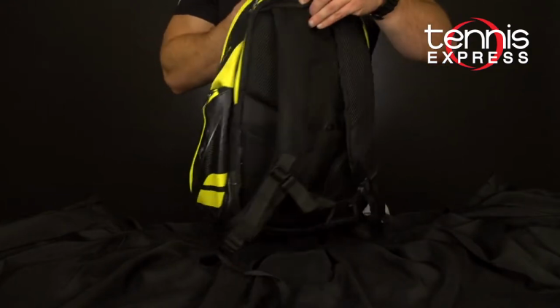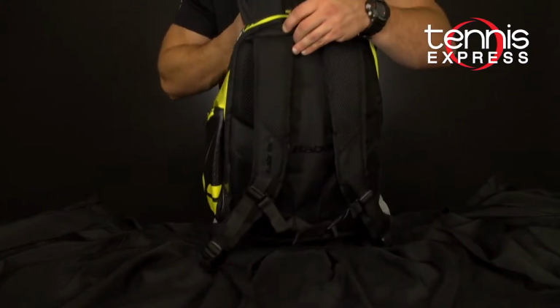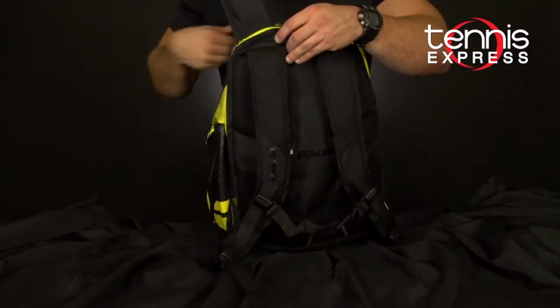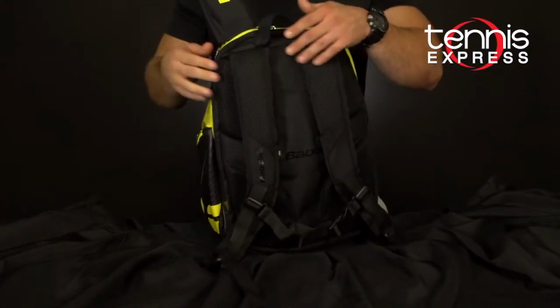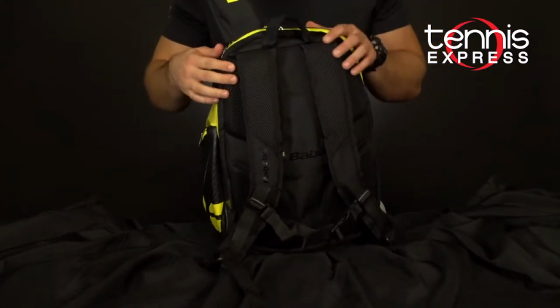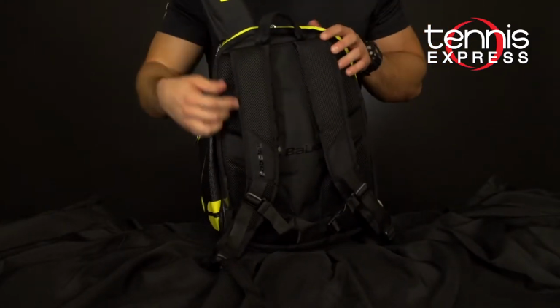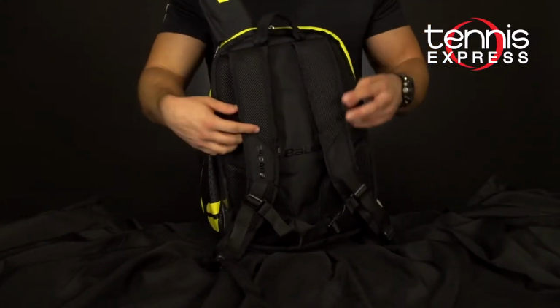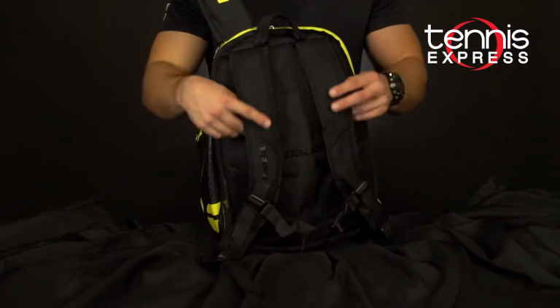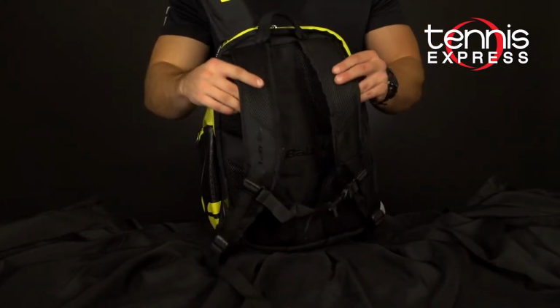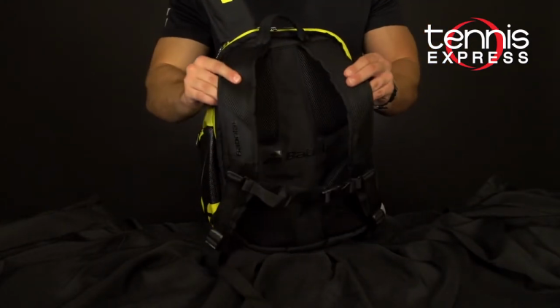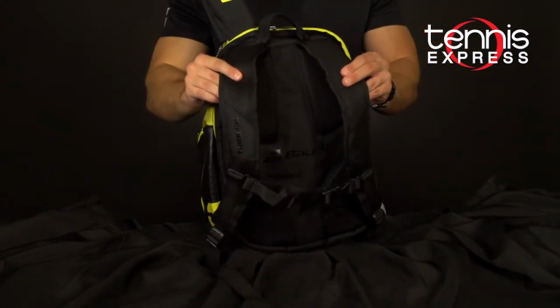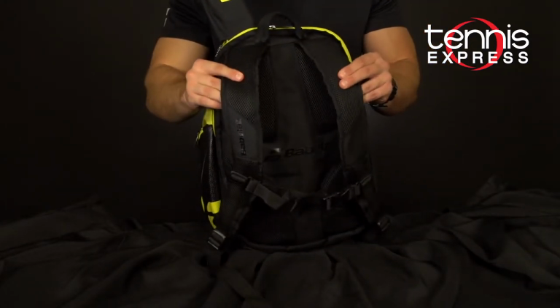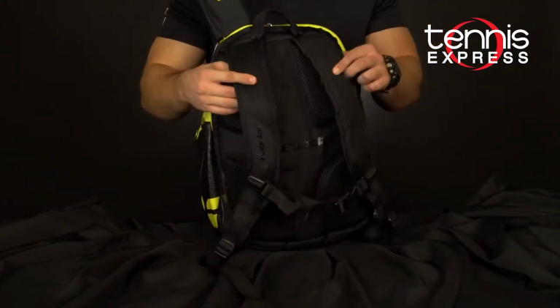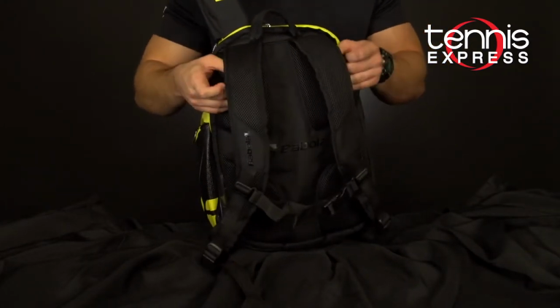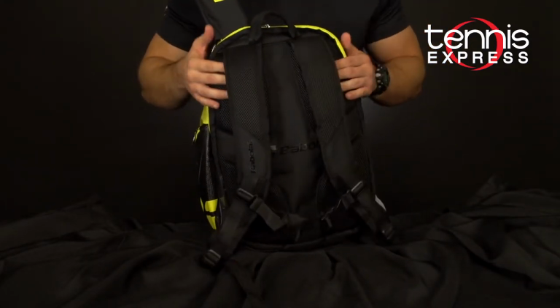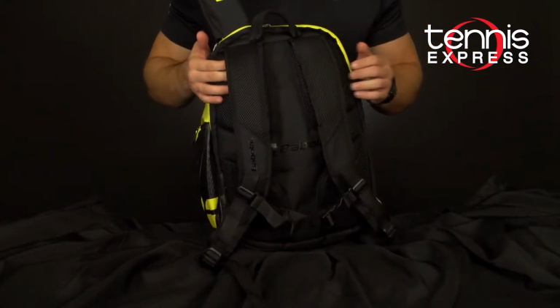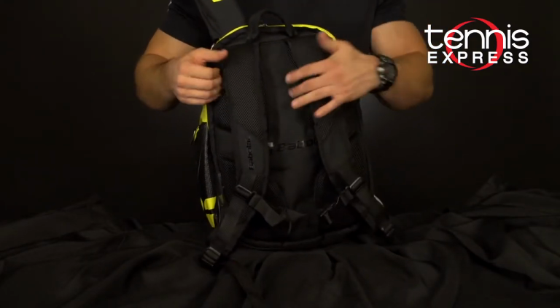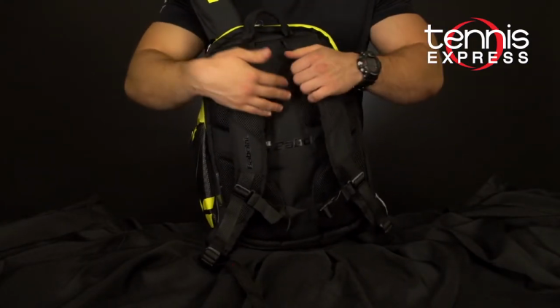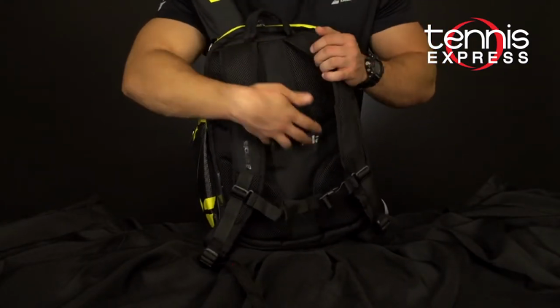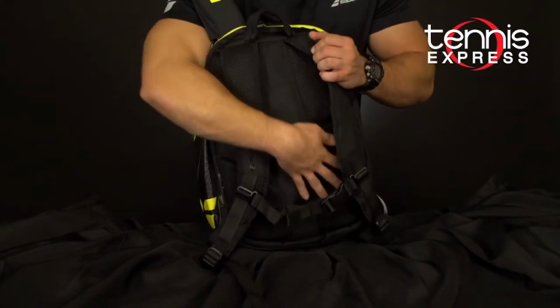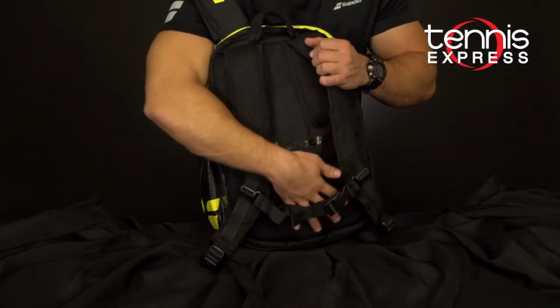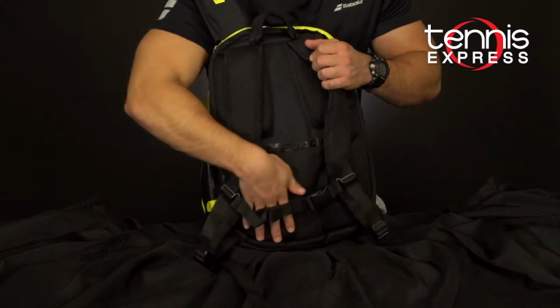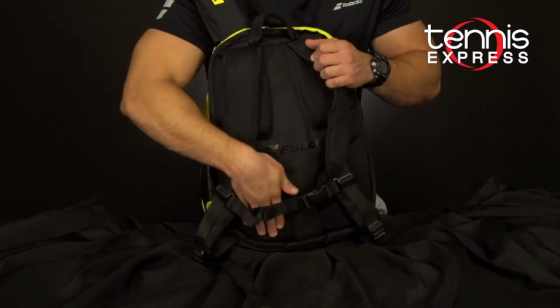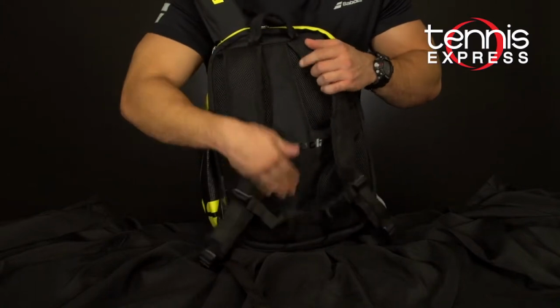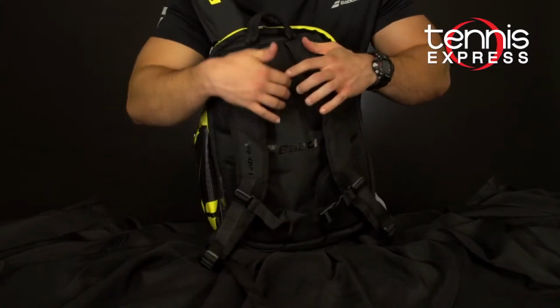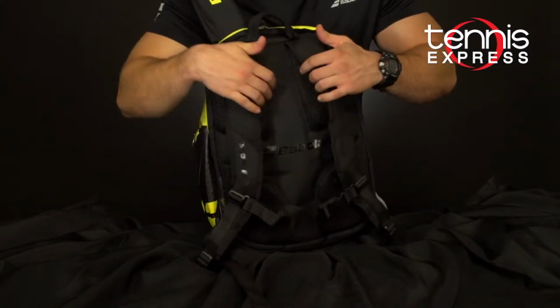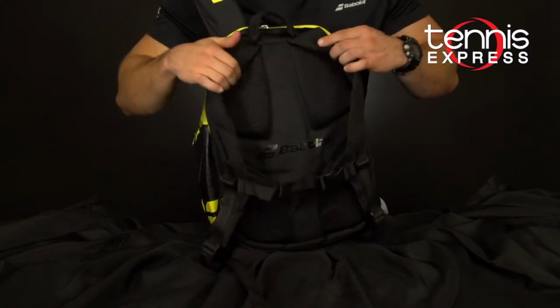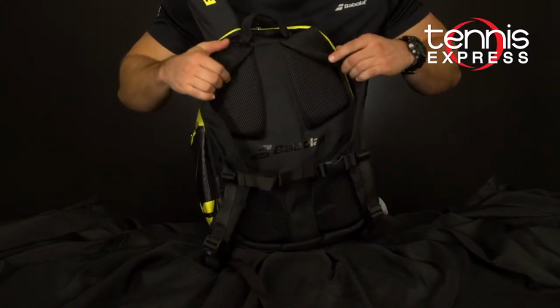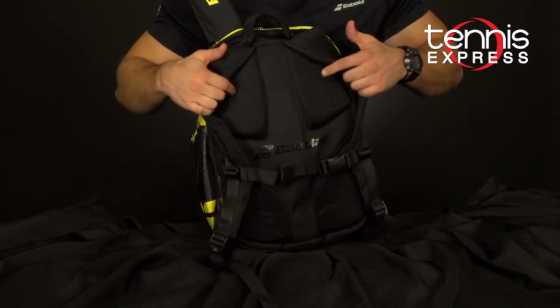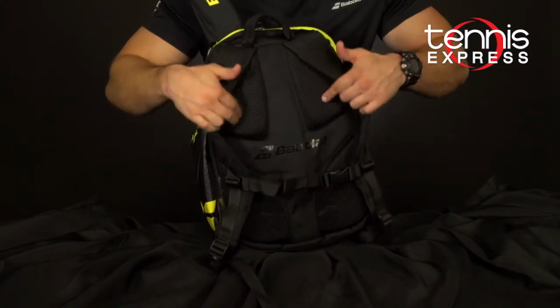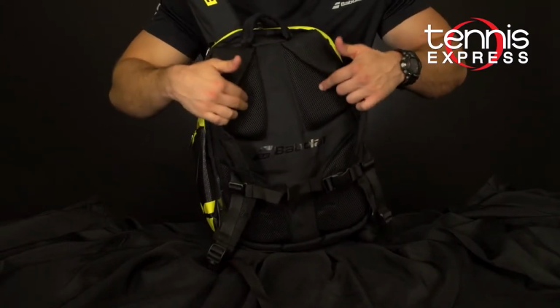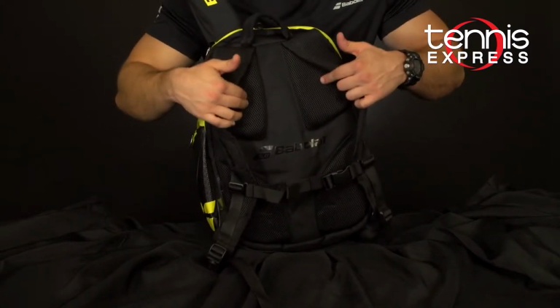On the back you can see that the backpack straps are padded and you do have some low back support and some side support.